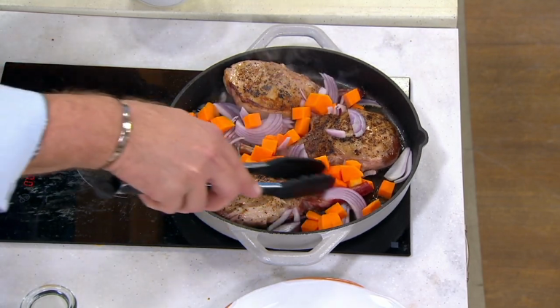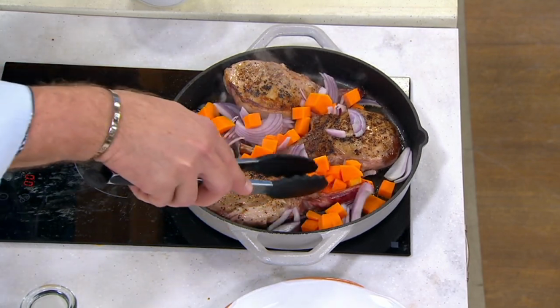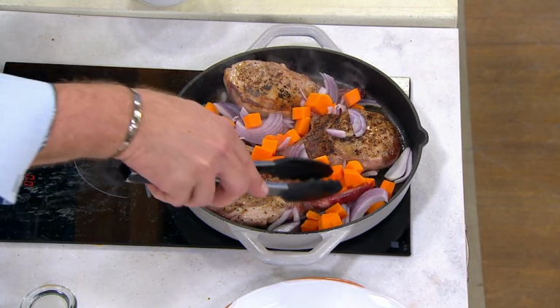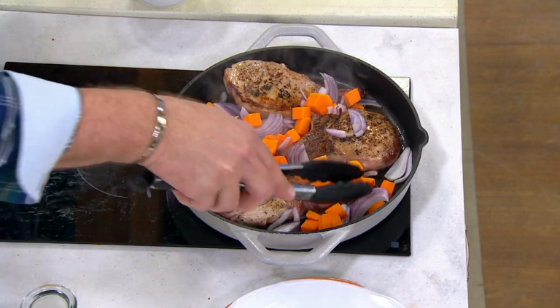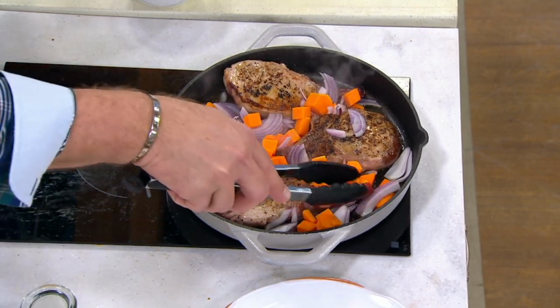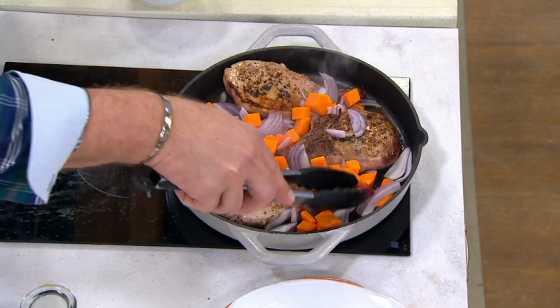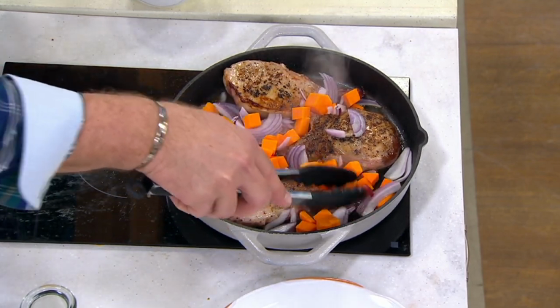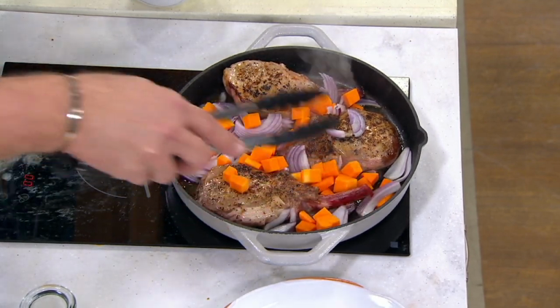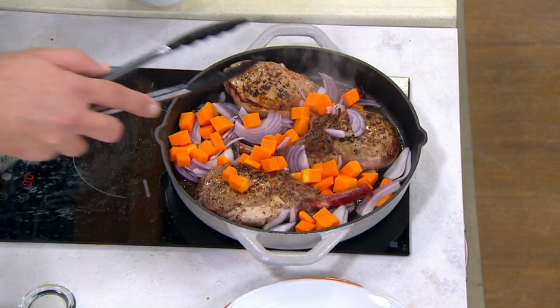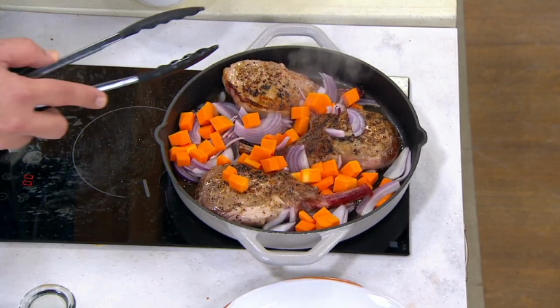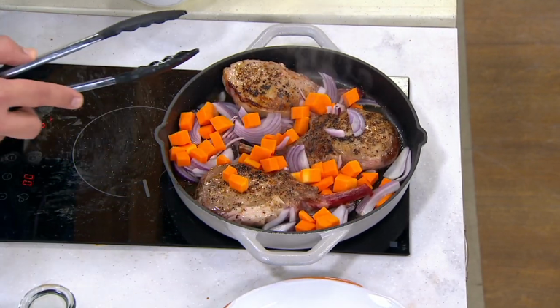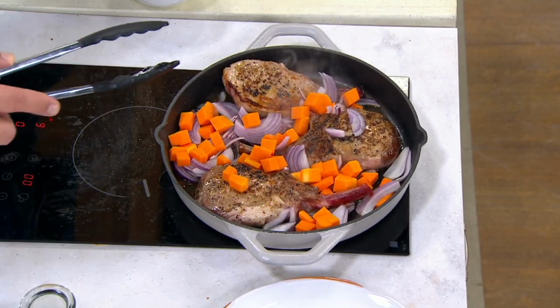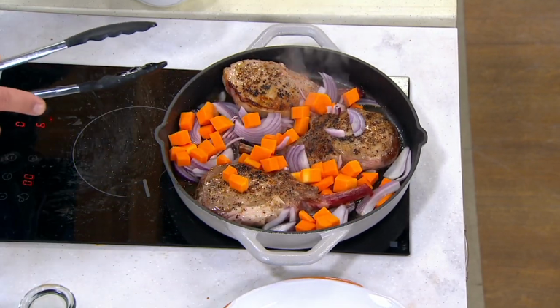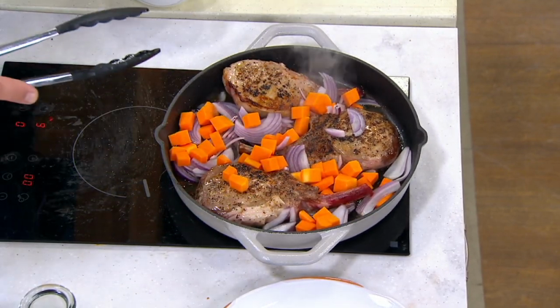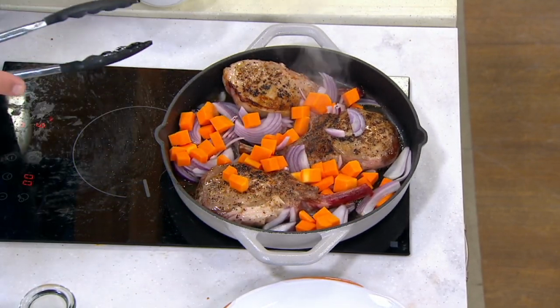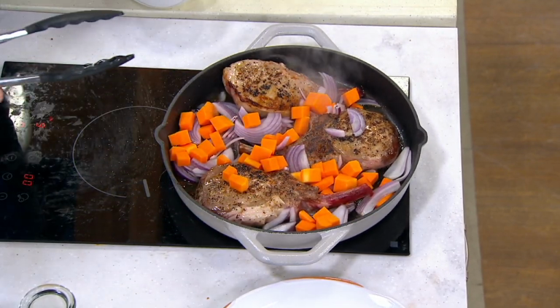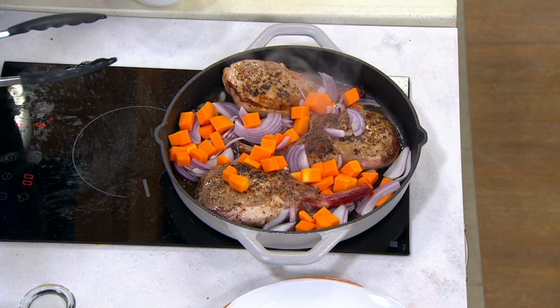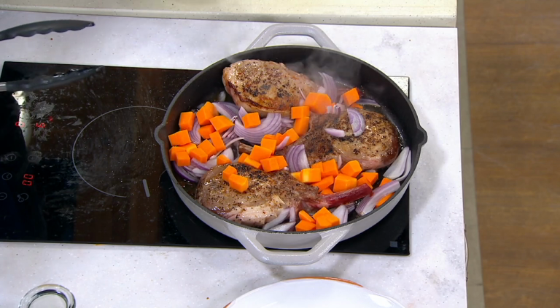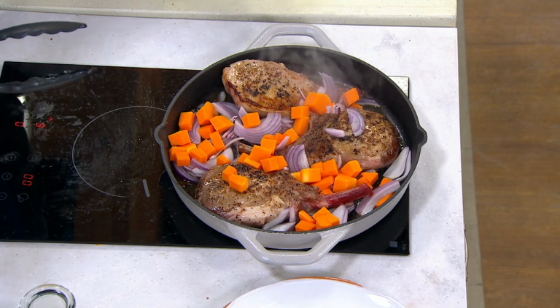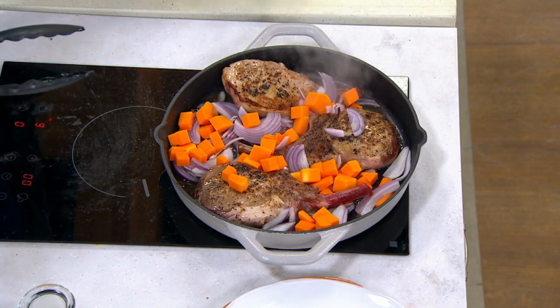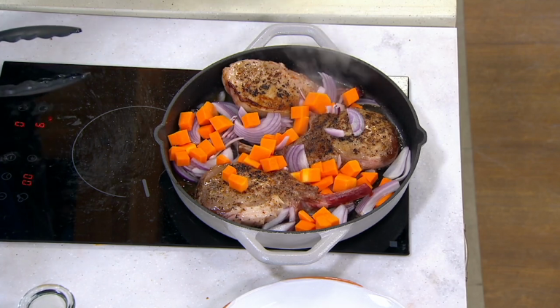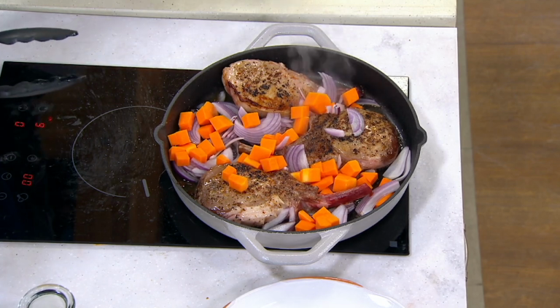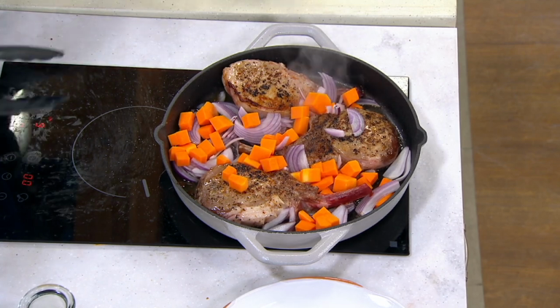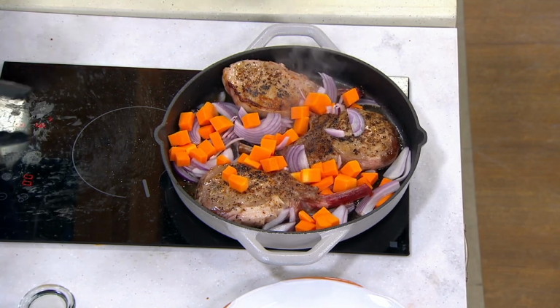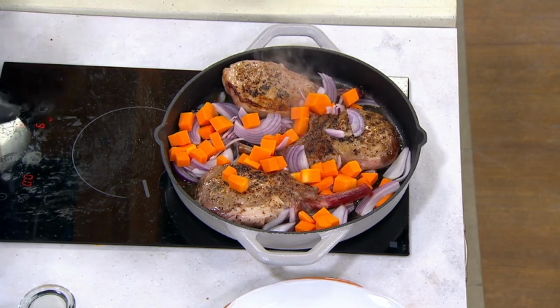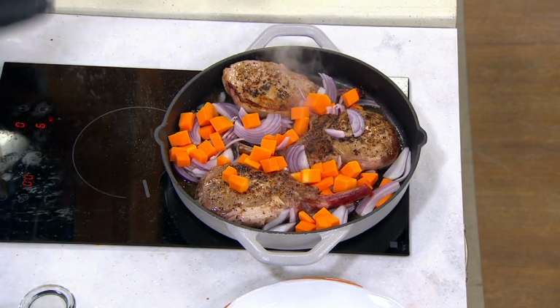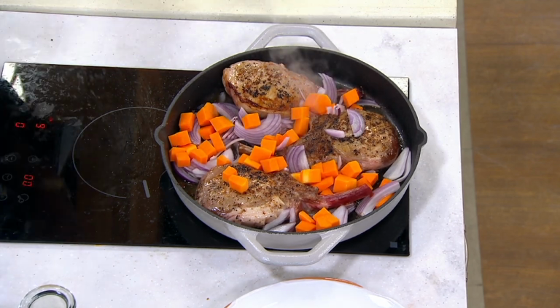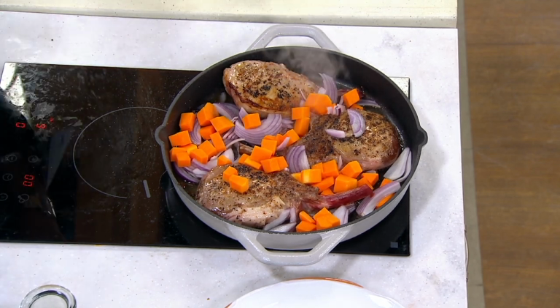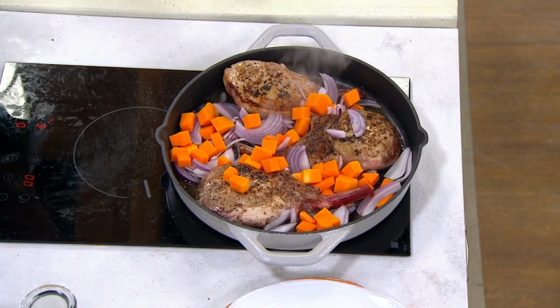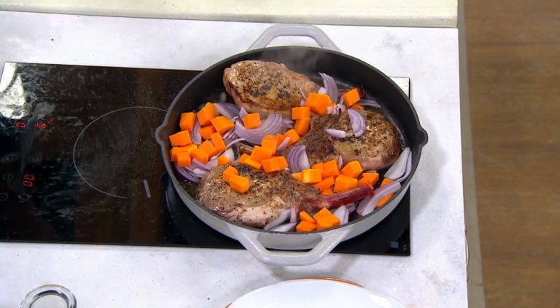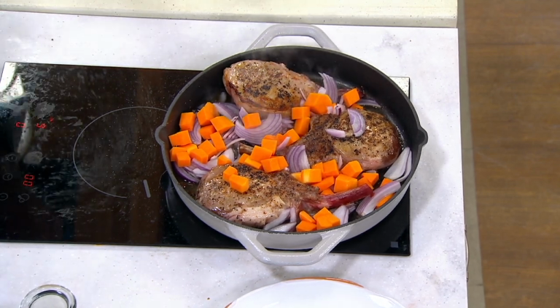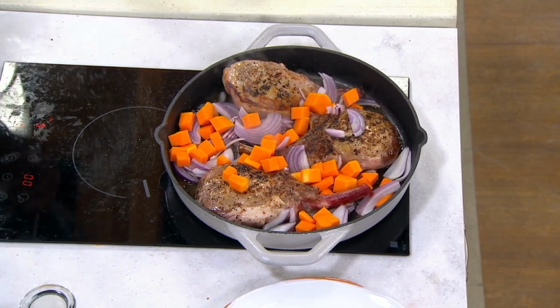Onions are a lot like people. When they get hot, they get all steamed up and they start to smell. But in this case, they smell good.